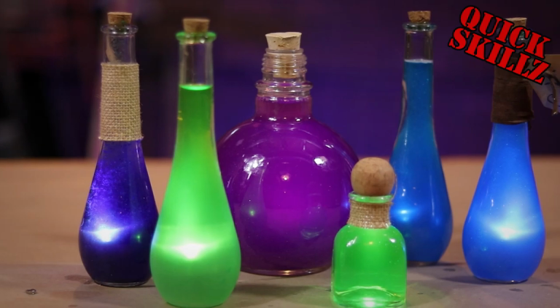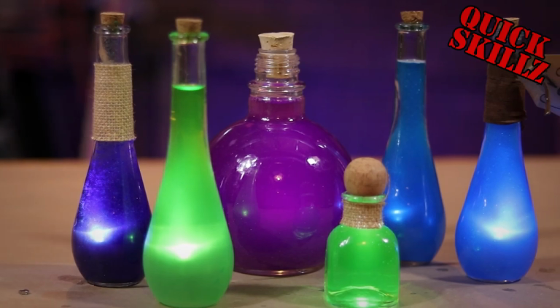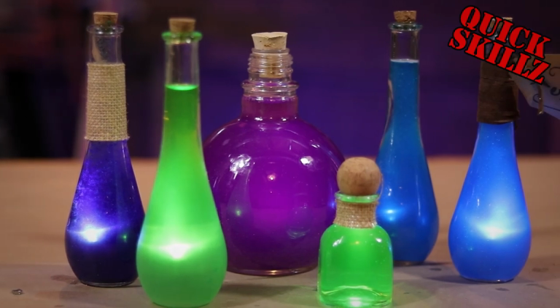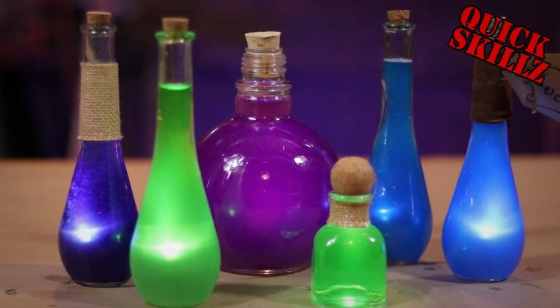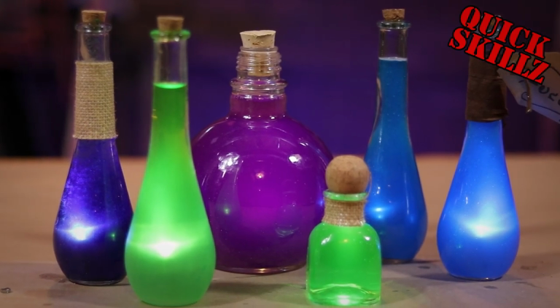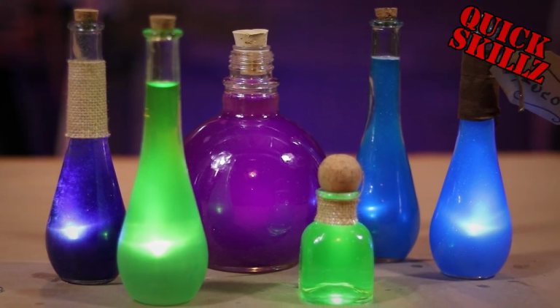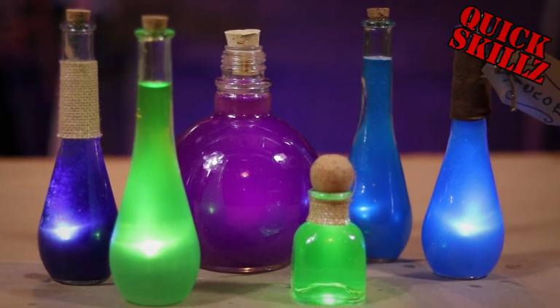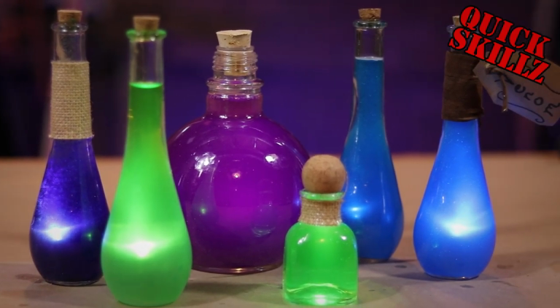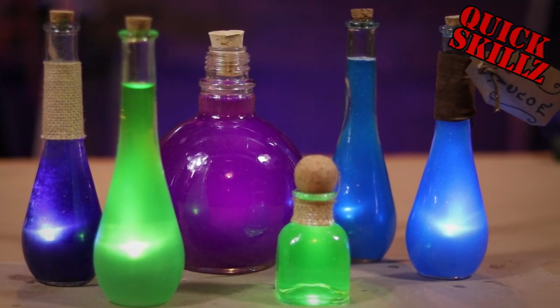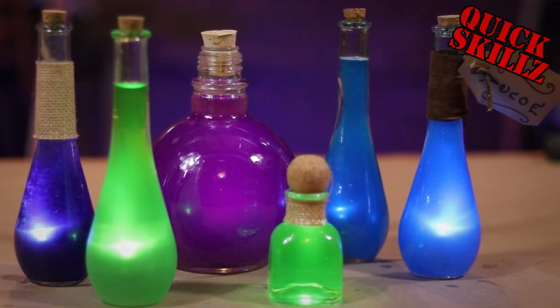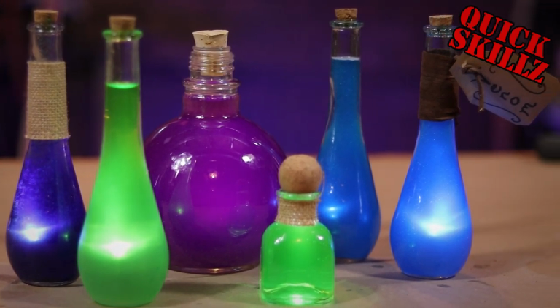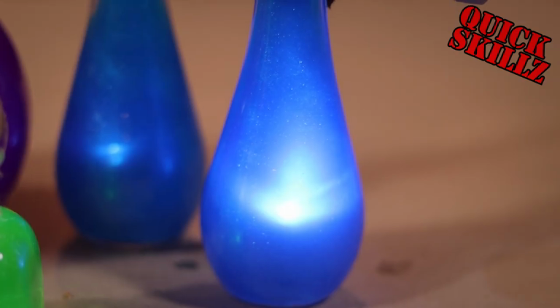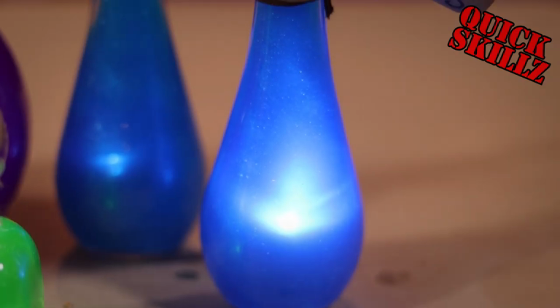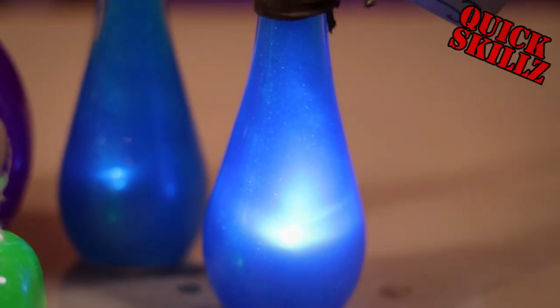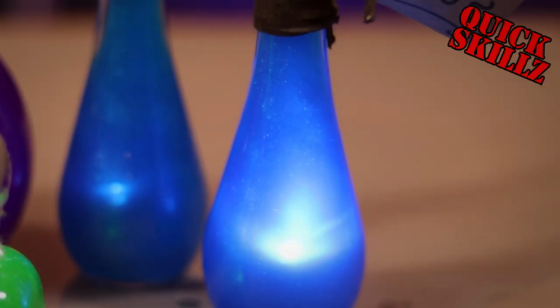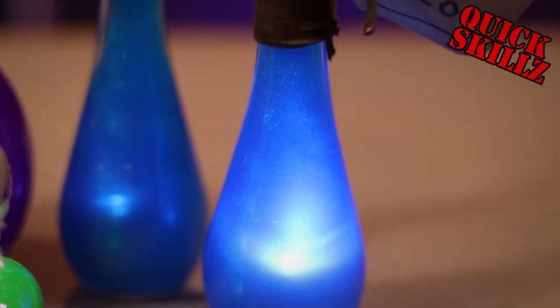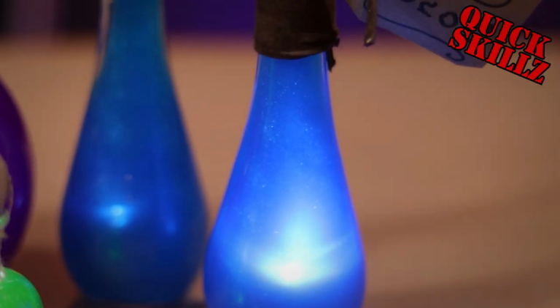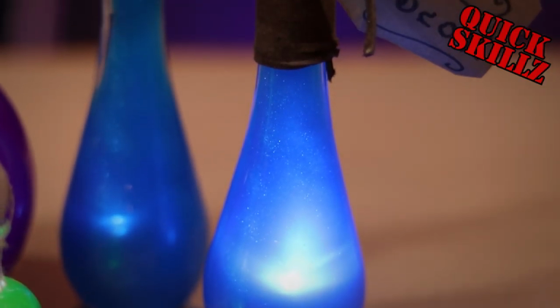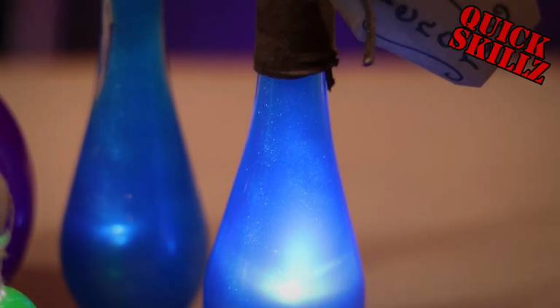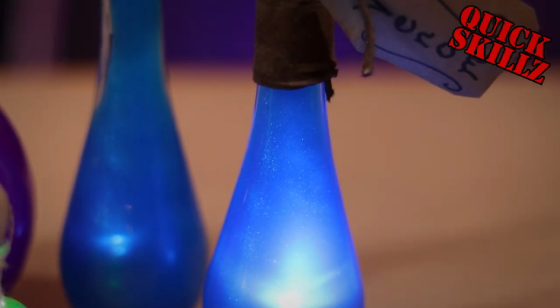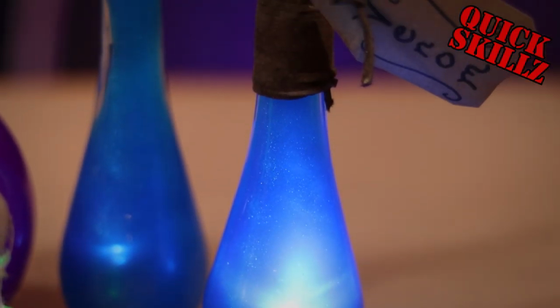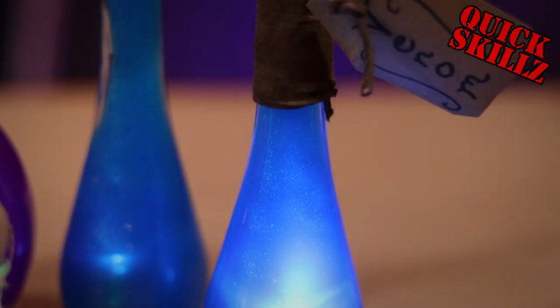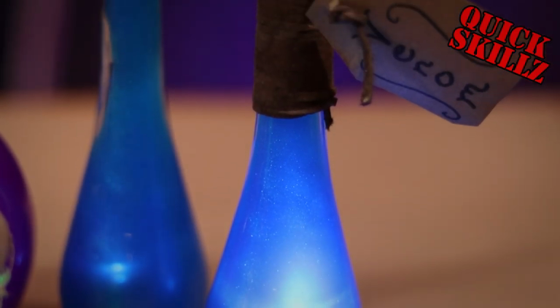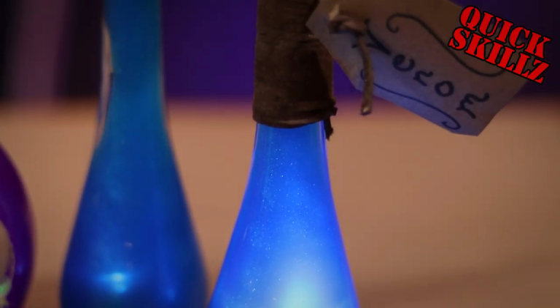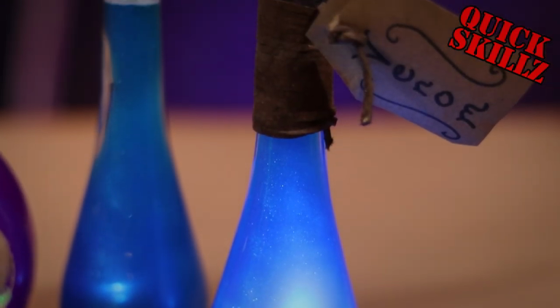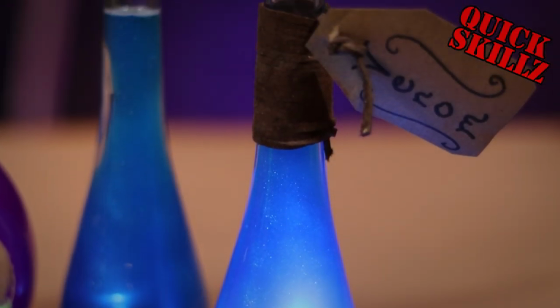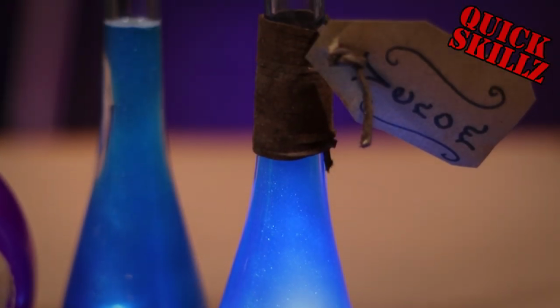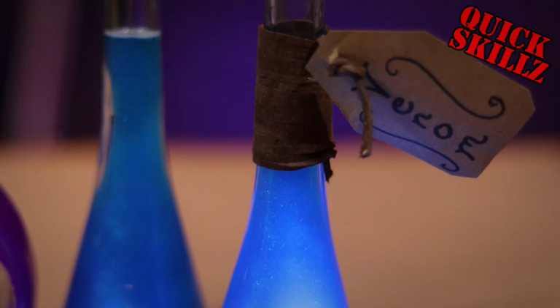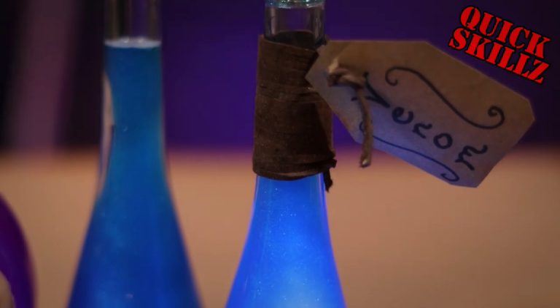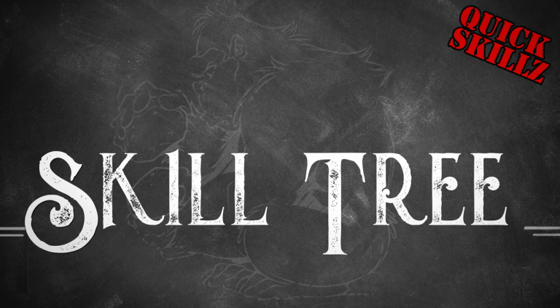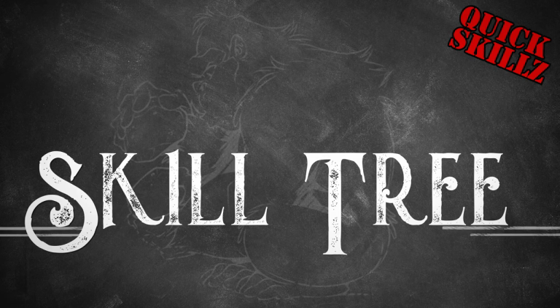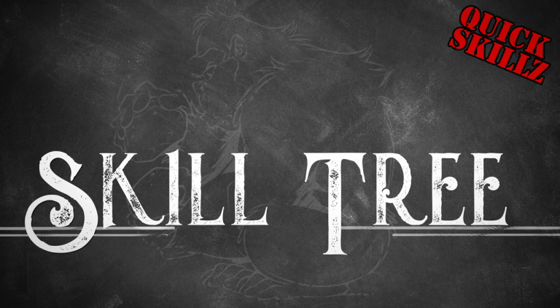What is up, fam? Today I'm going to show you three ways to make these drinkable magic potions. Stay tuned.